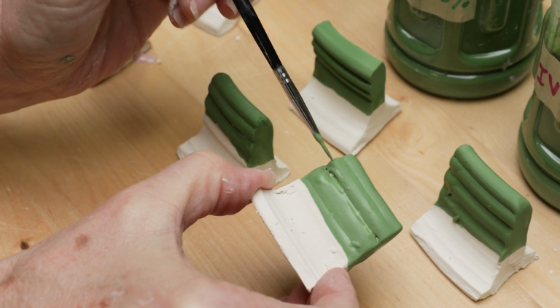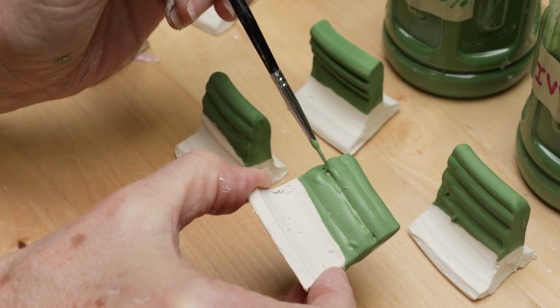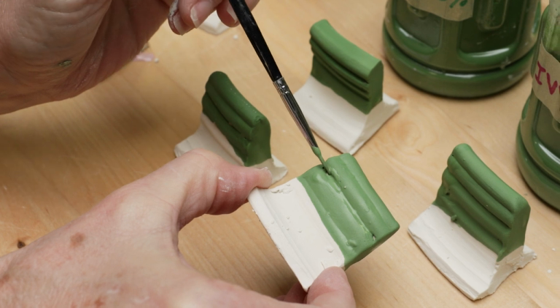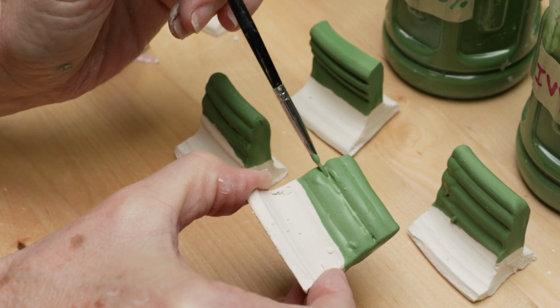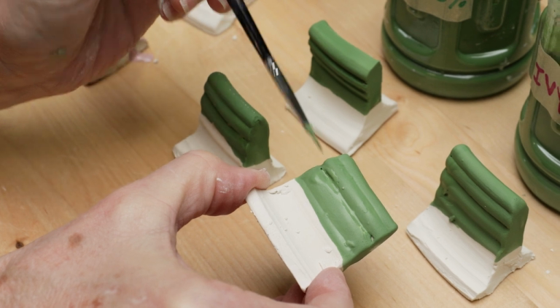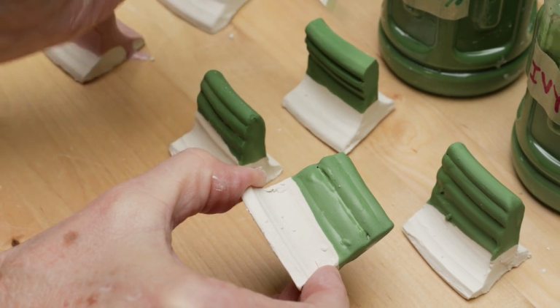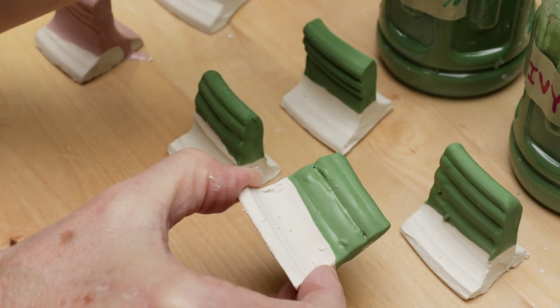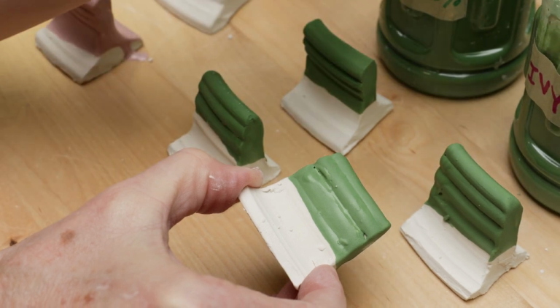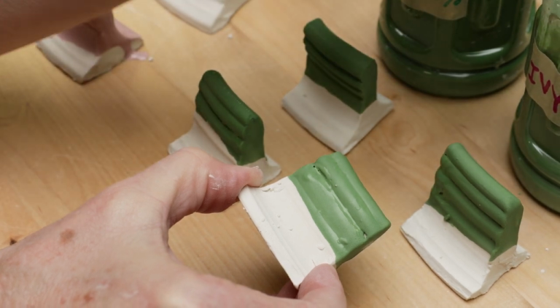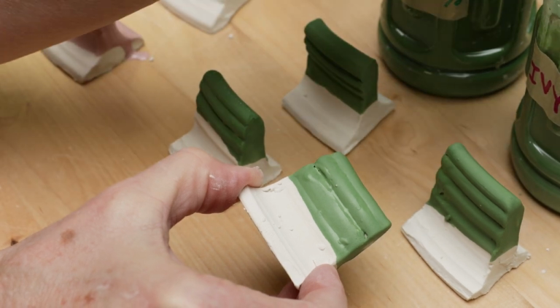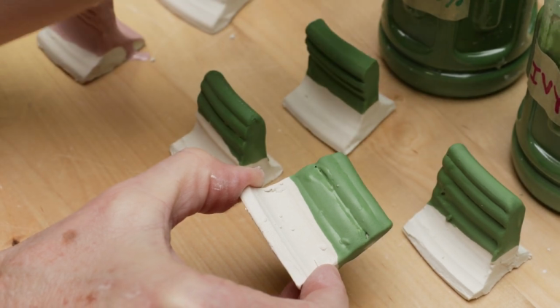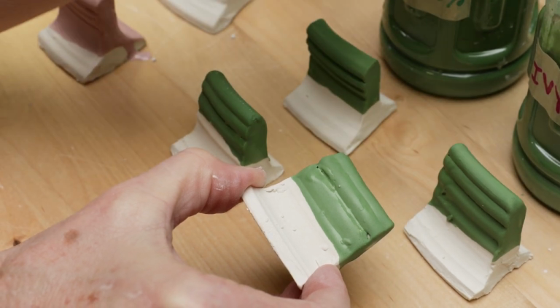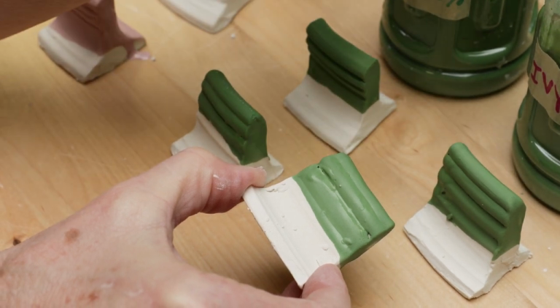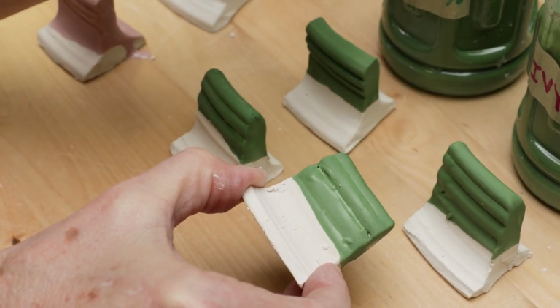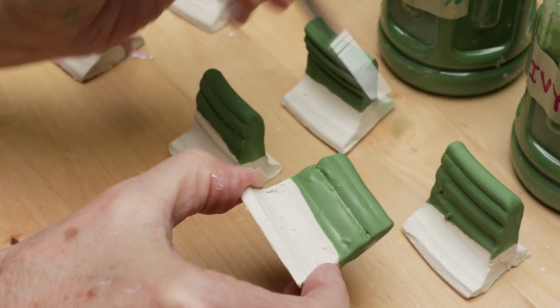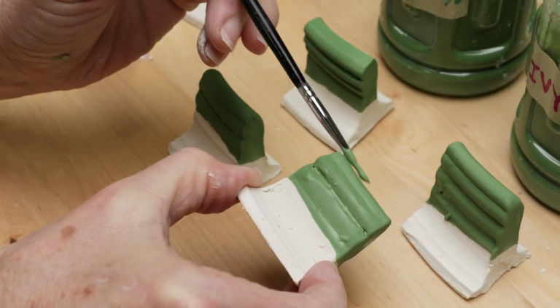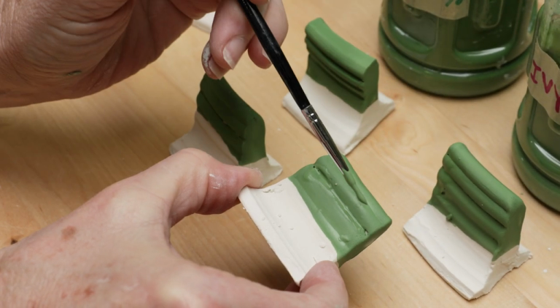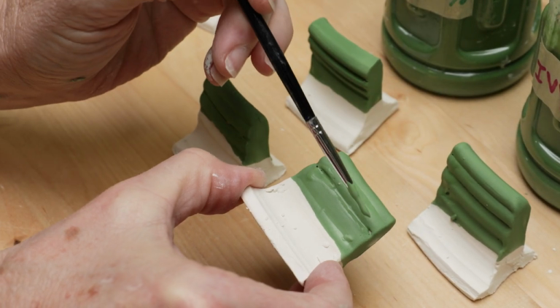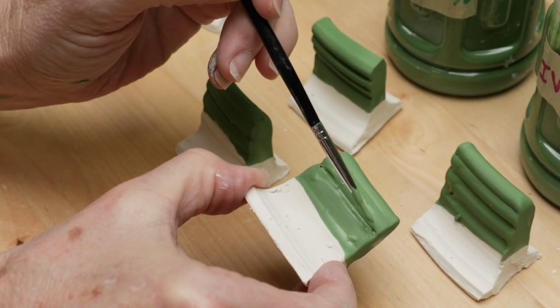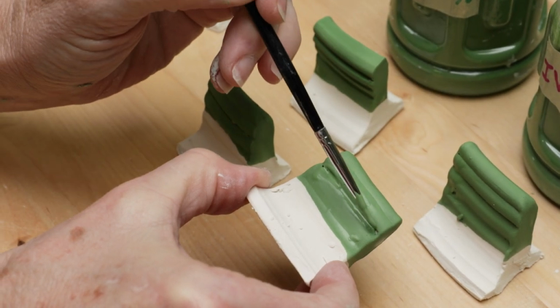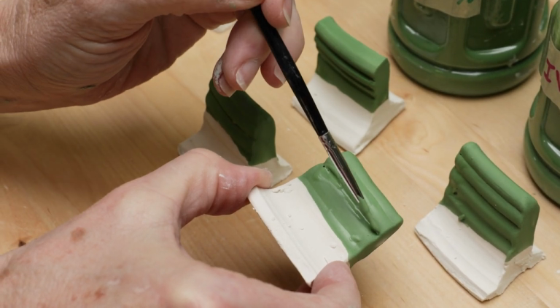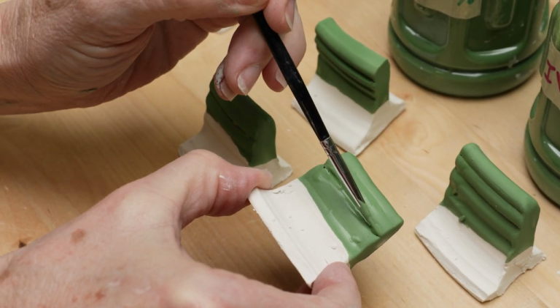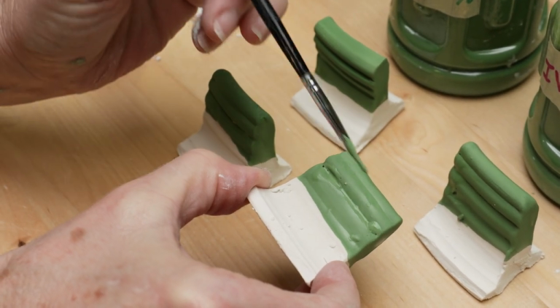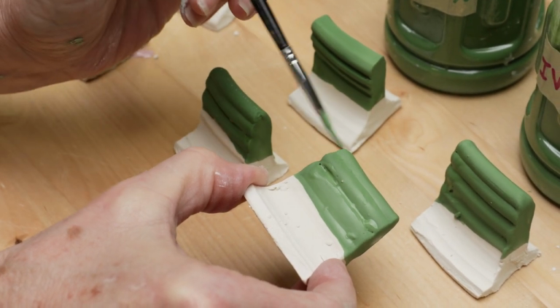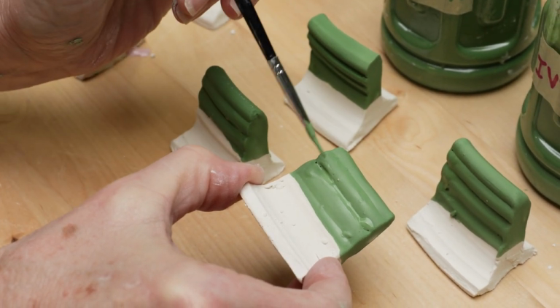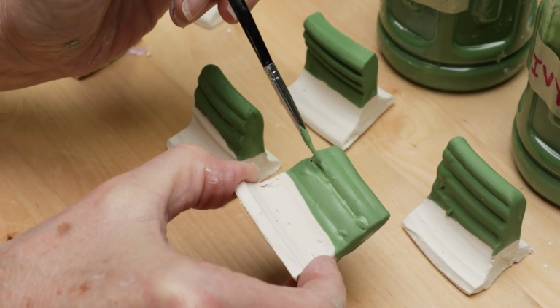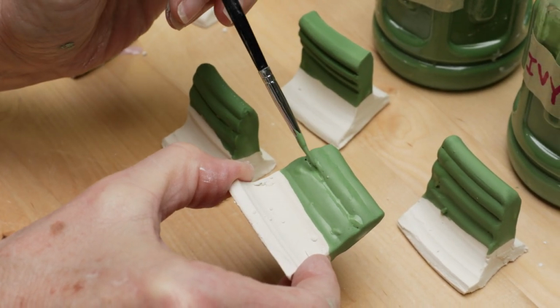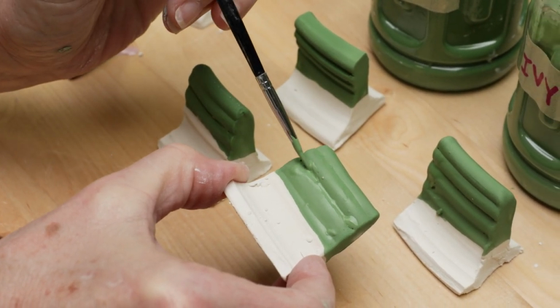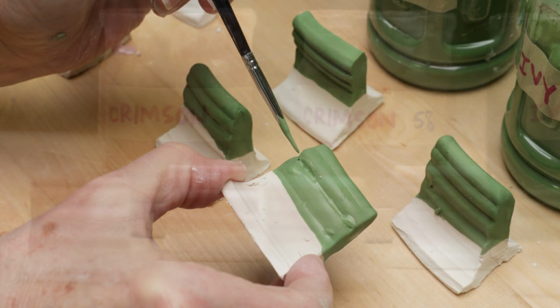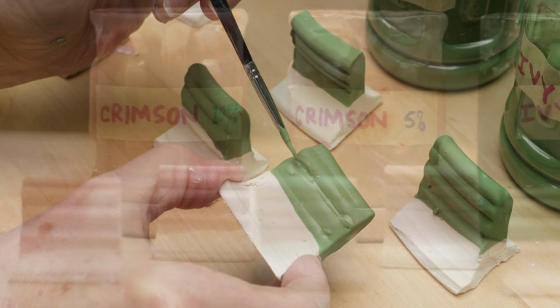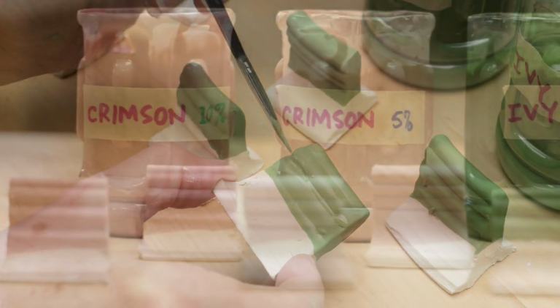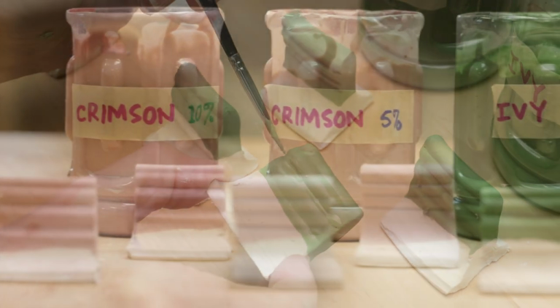There were some air pockets where the slip skipped over the clay. I used a brush and filled in each gap.